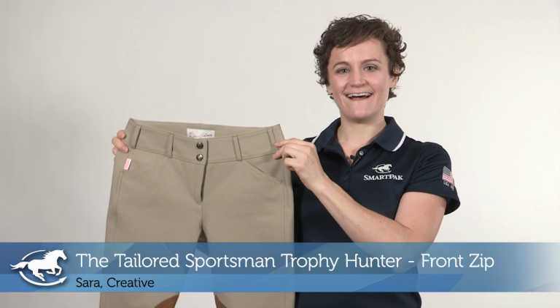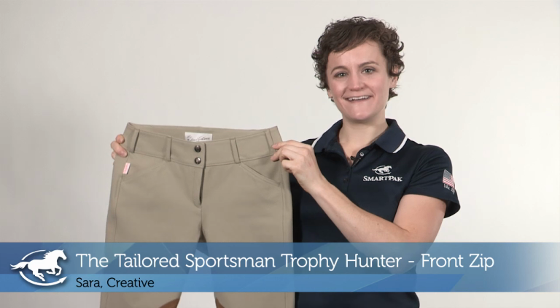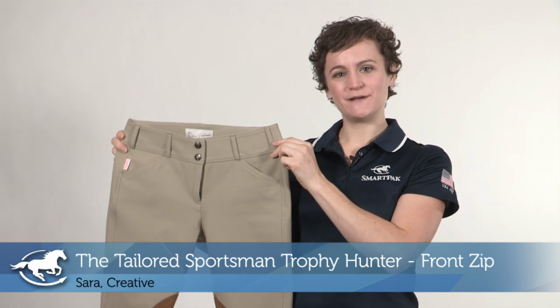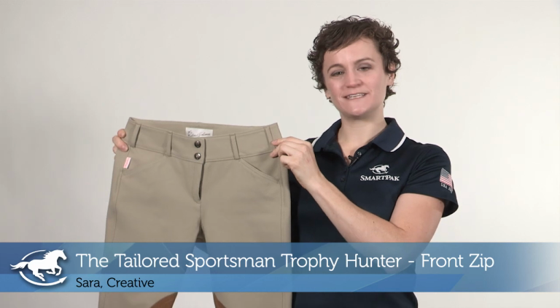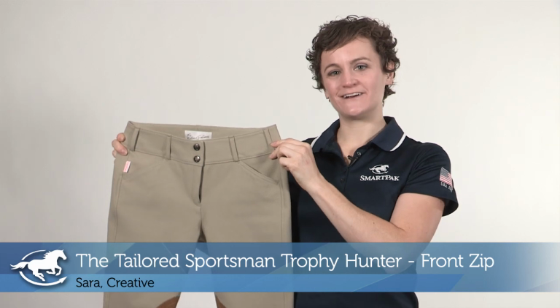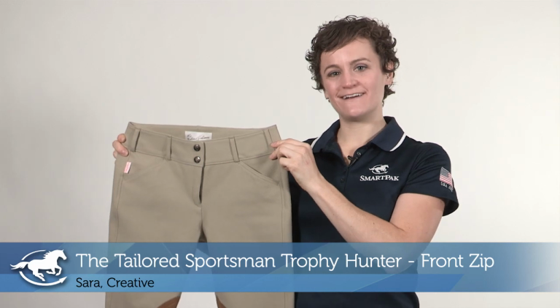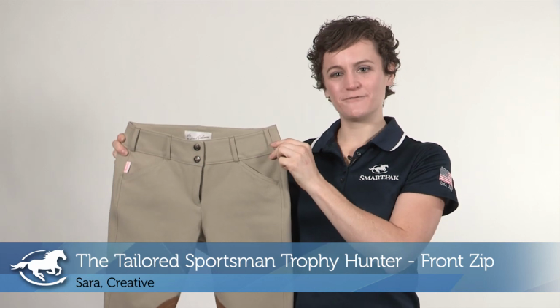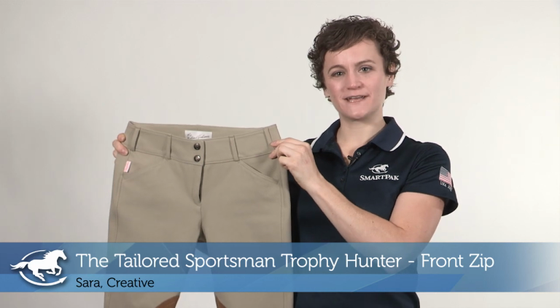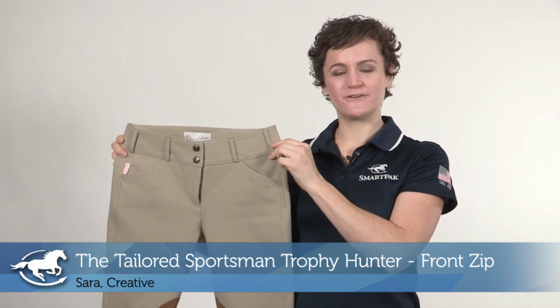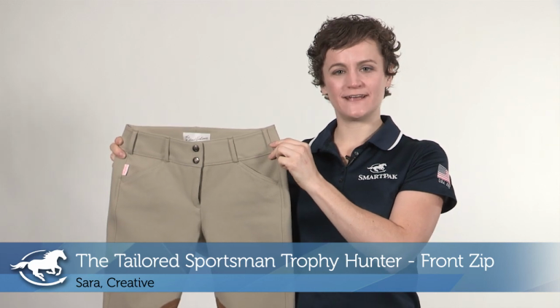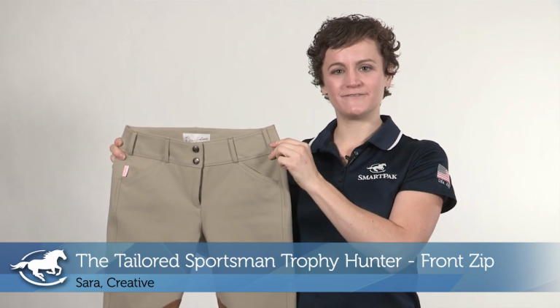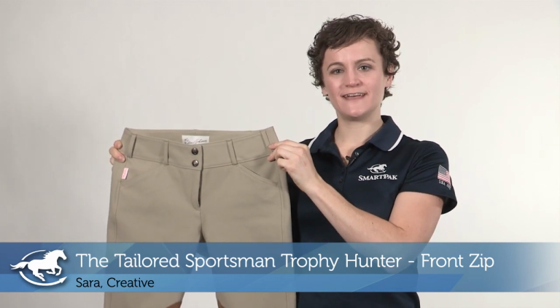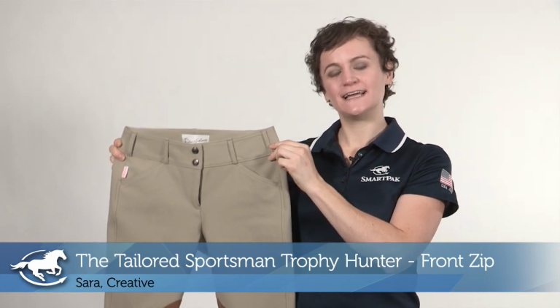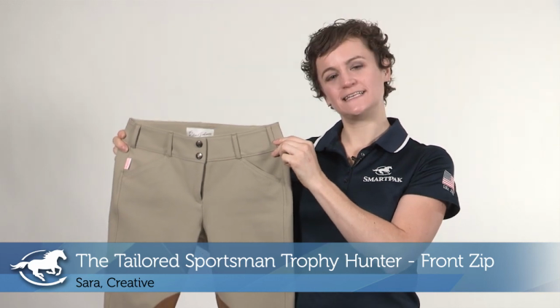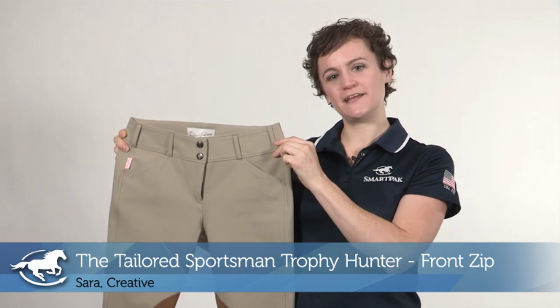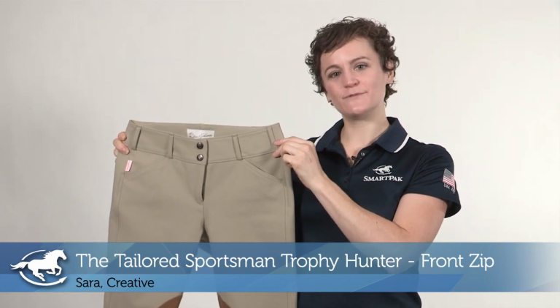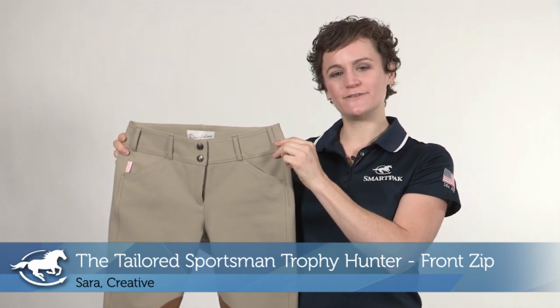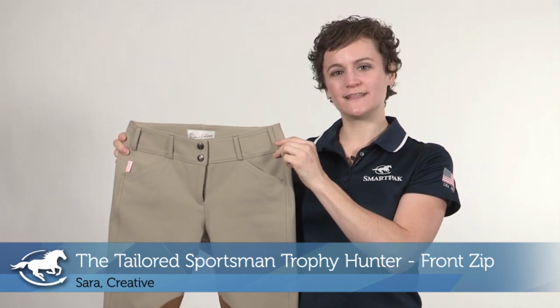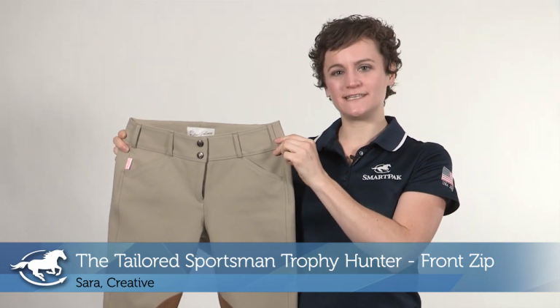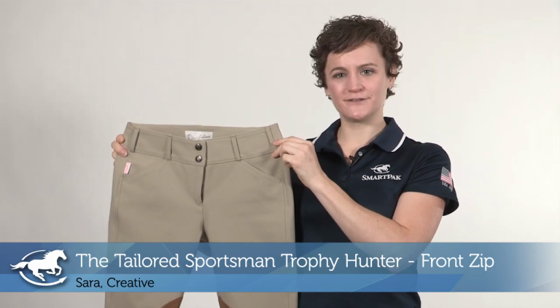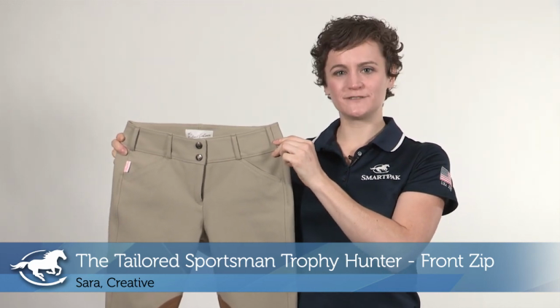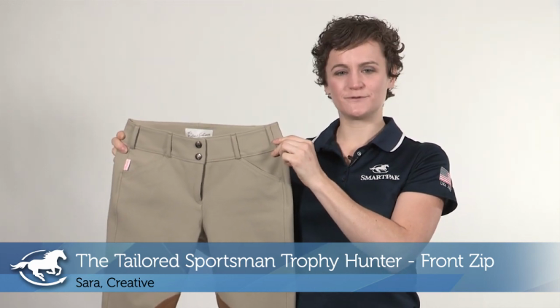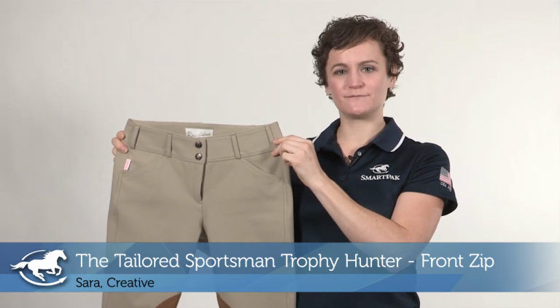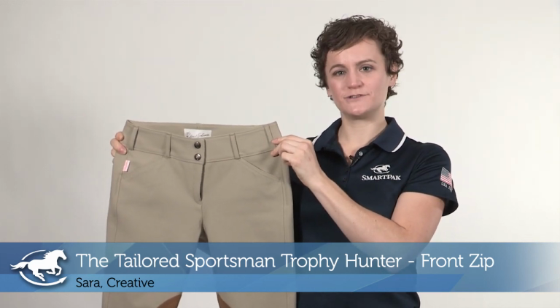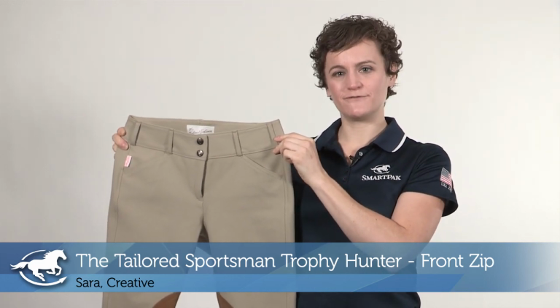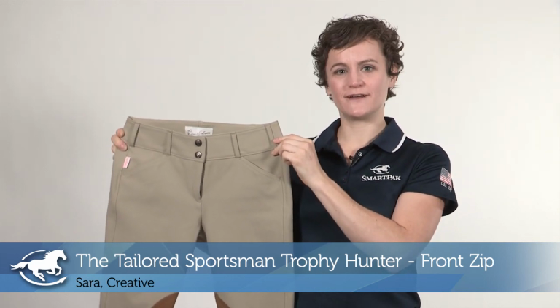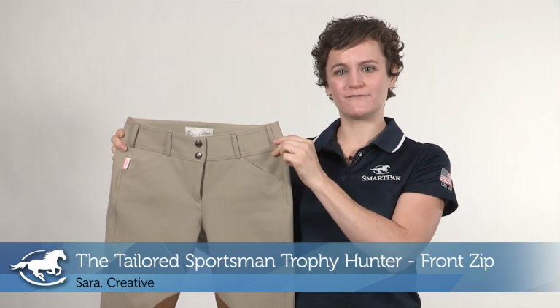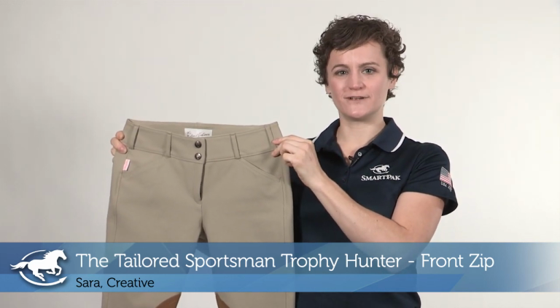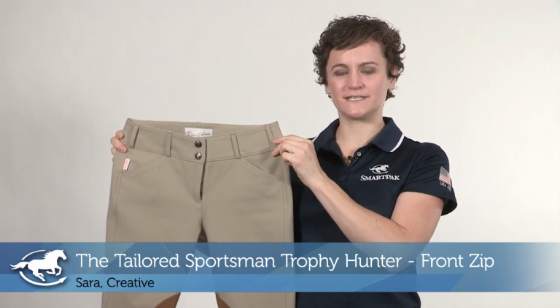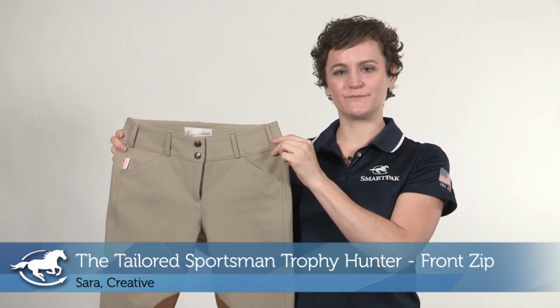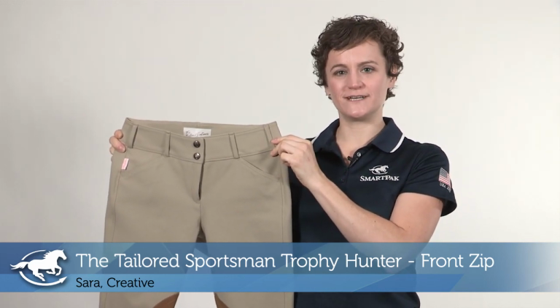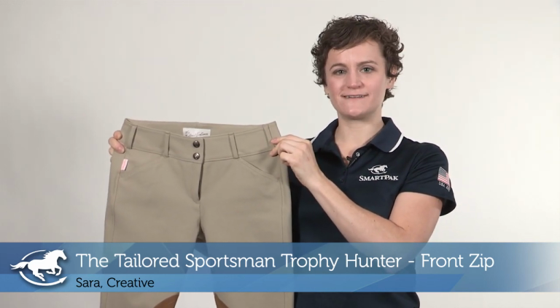Hi, I'm Sarah. I work in Creative, and today I'm reviewing the Tailored Sportsman Trophy Hunter Front Sit Breech.